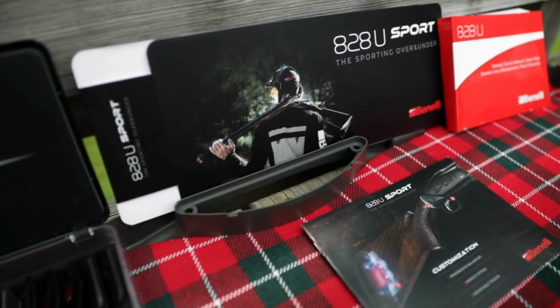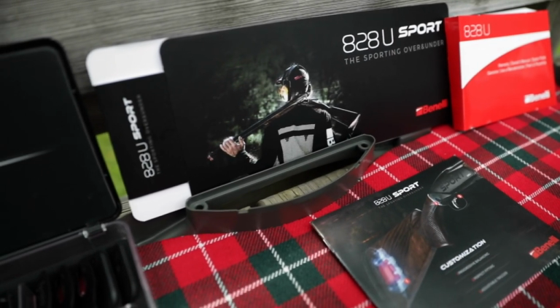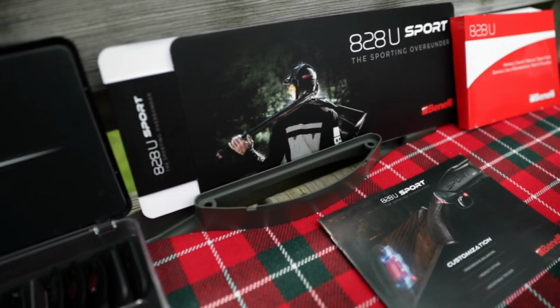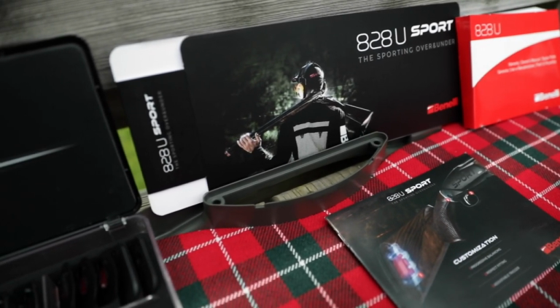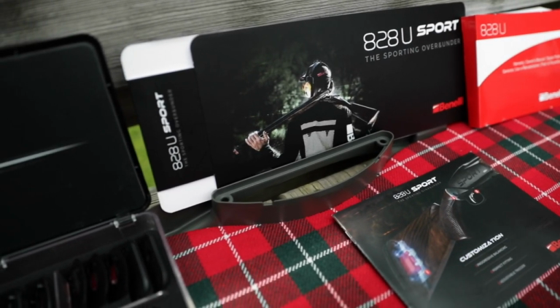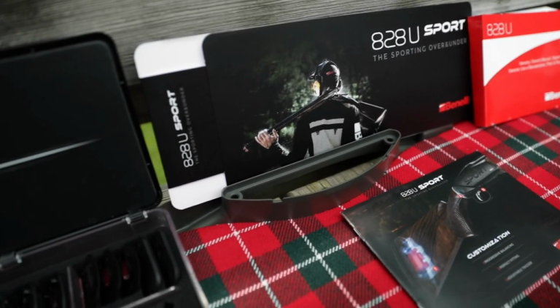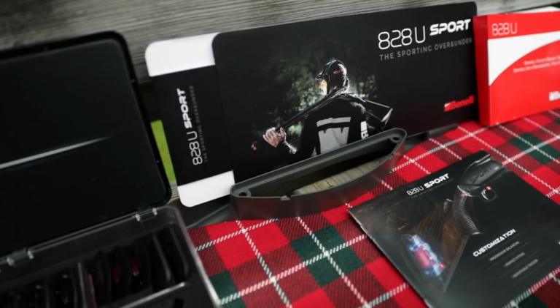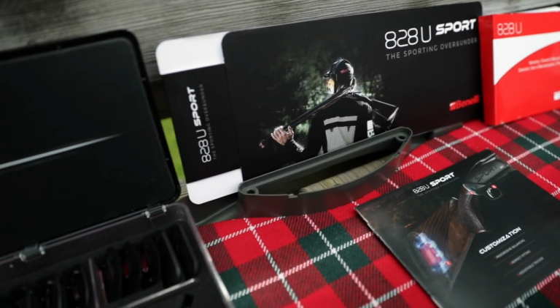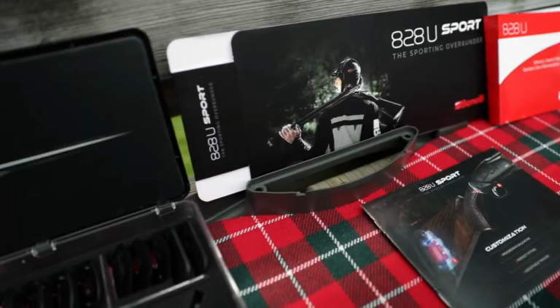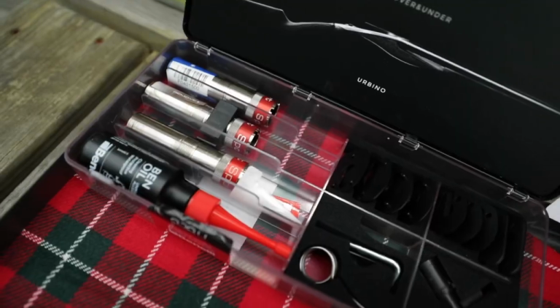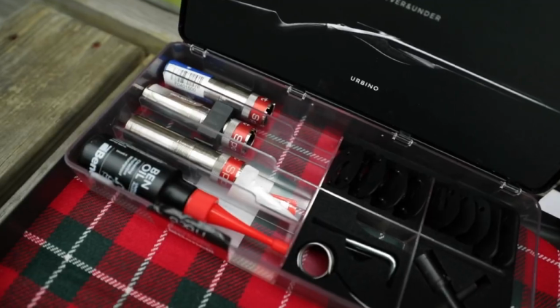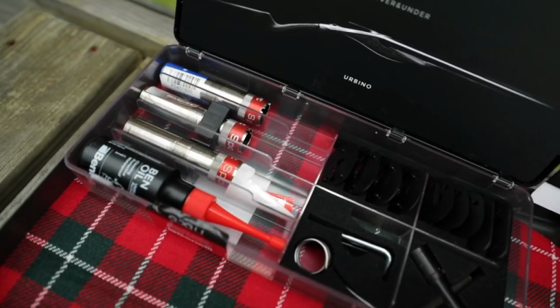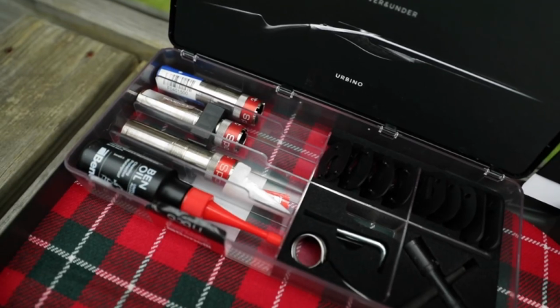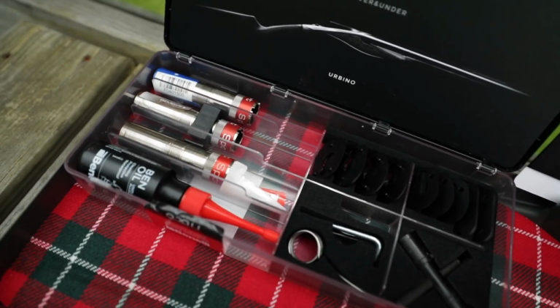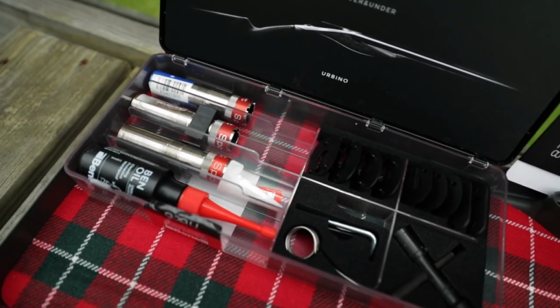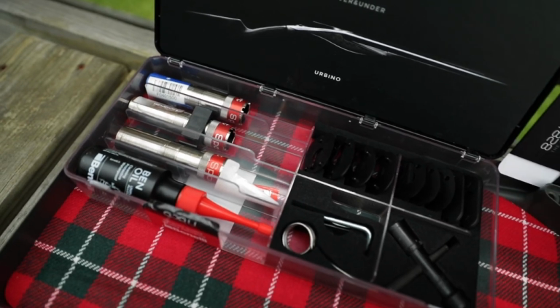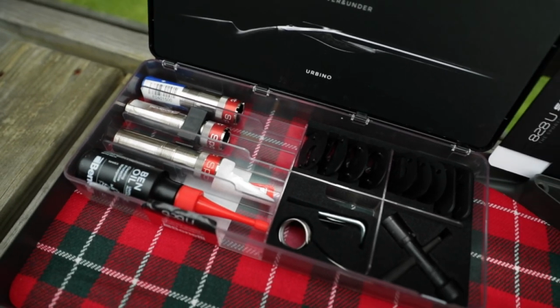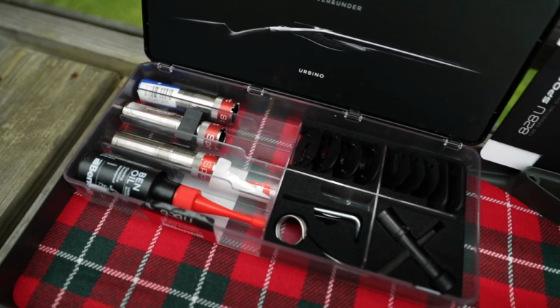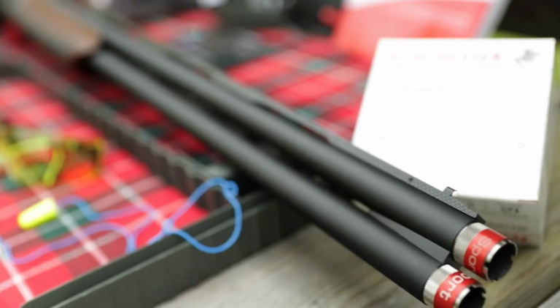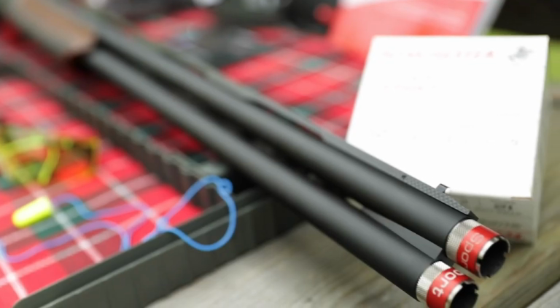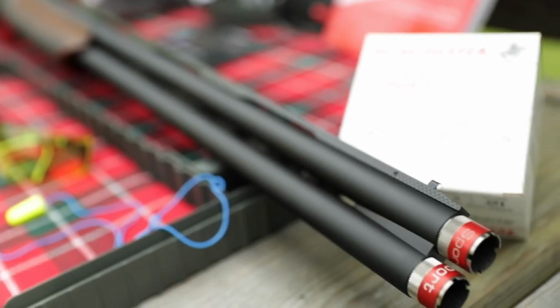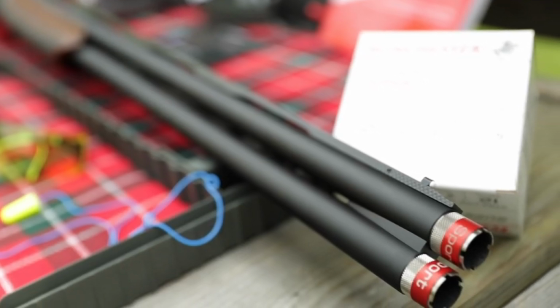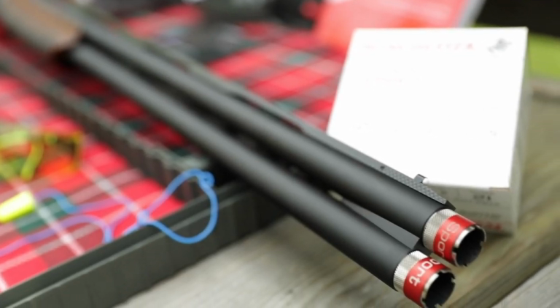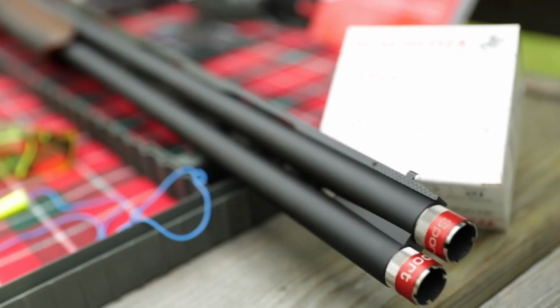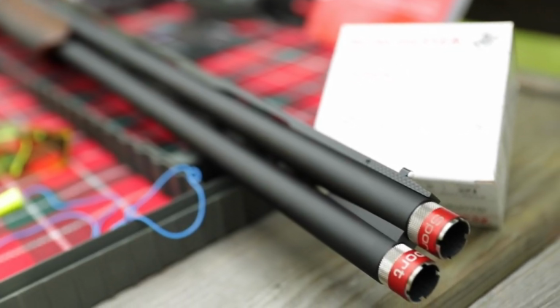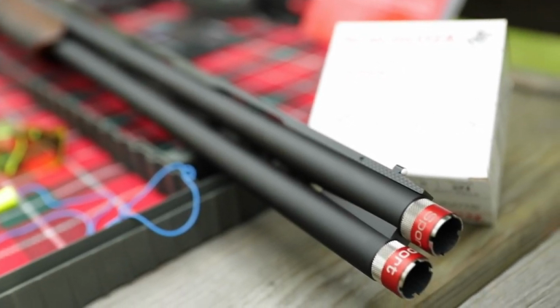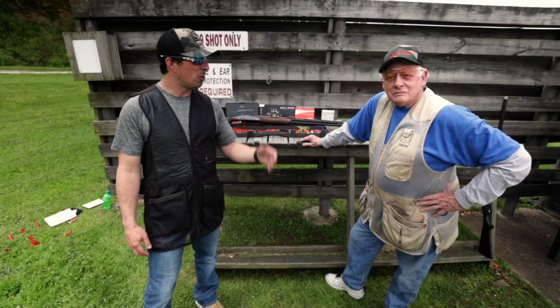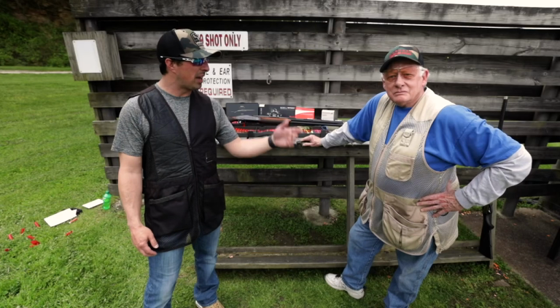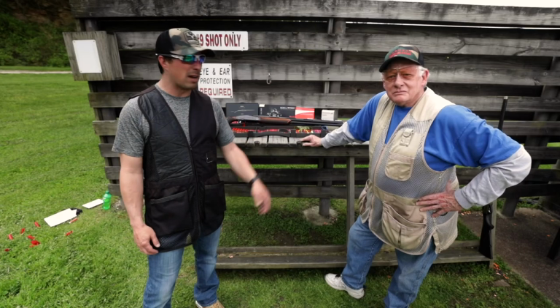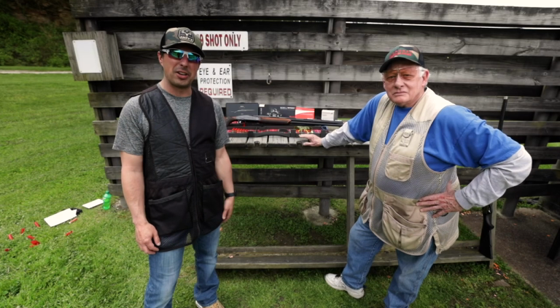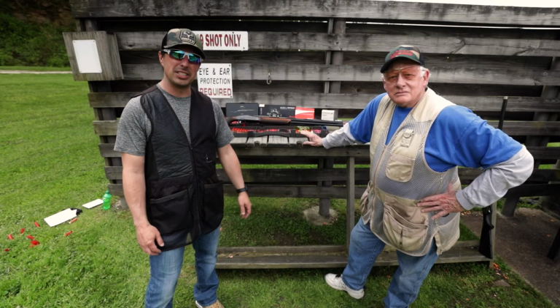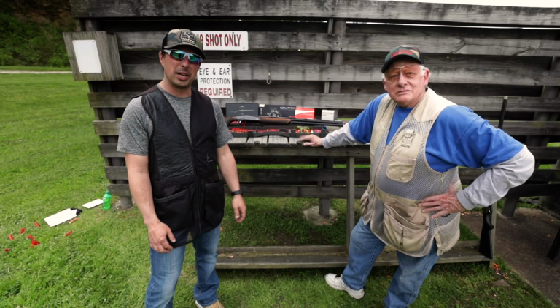It comes with a really nice hard case, all your choke tubes, shims — ready to go where you can custom fit it to you. What do you think about Benelli, Jim?